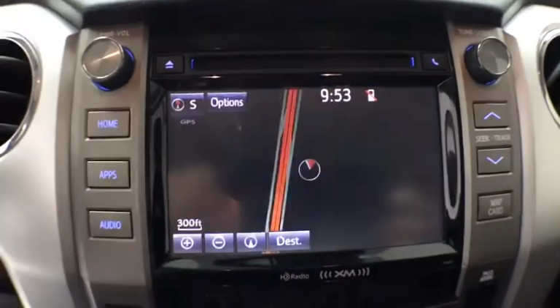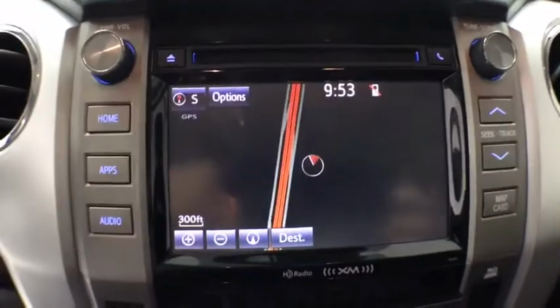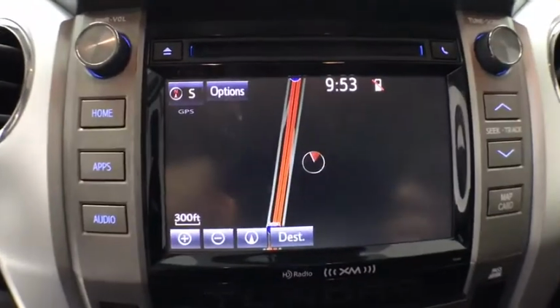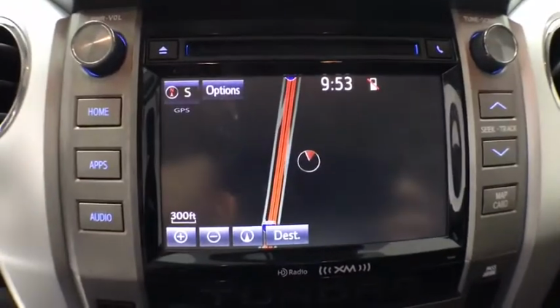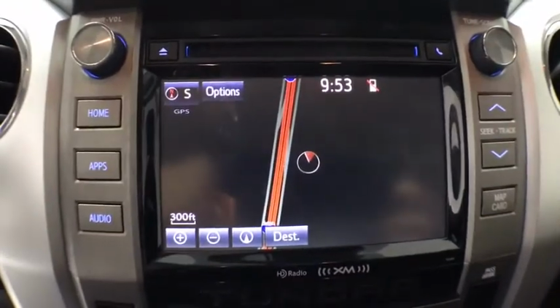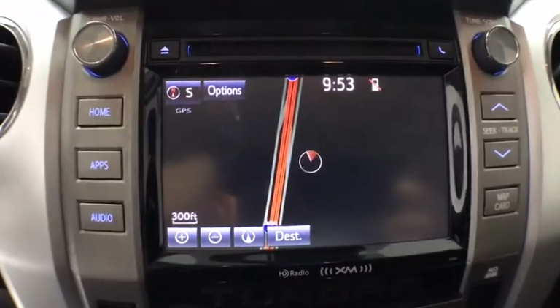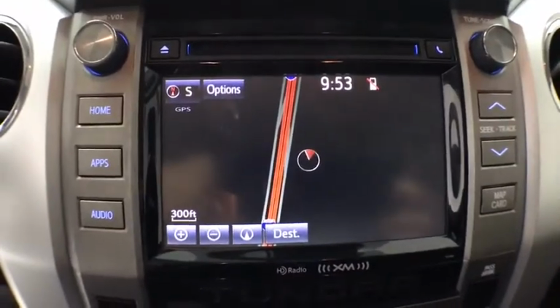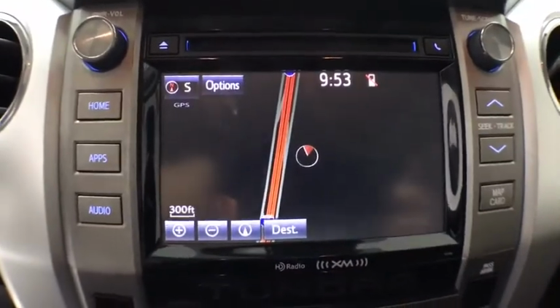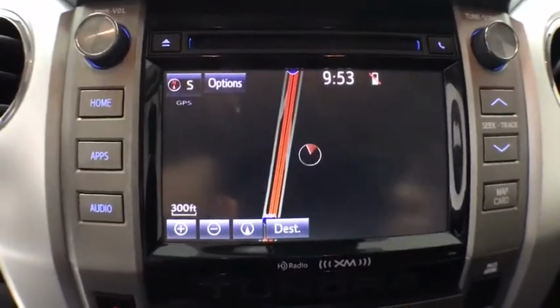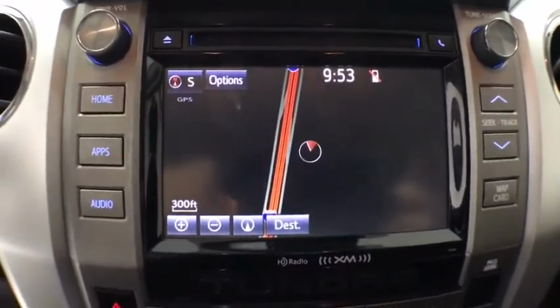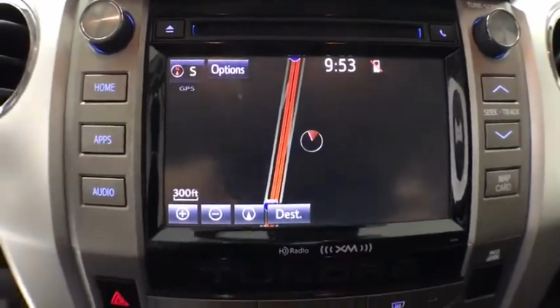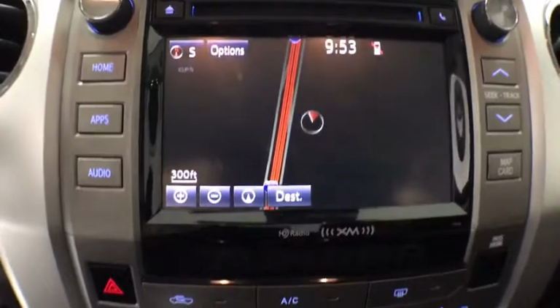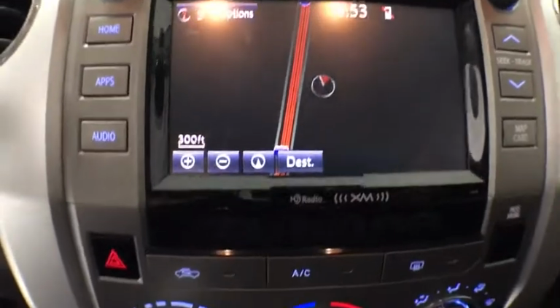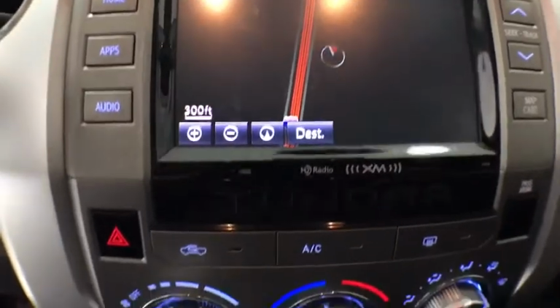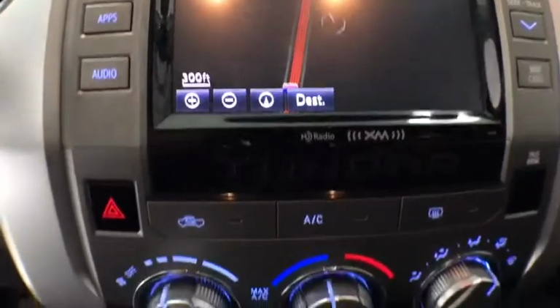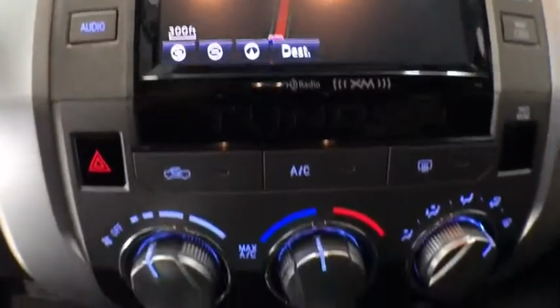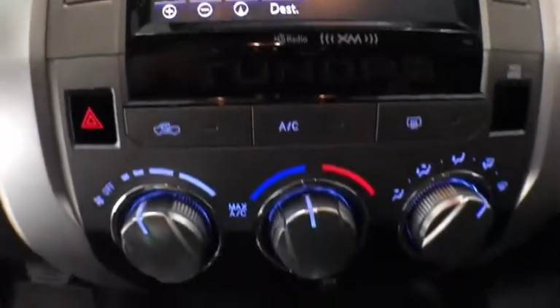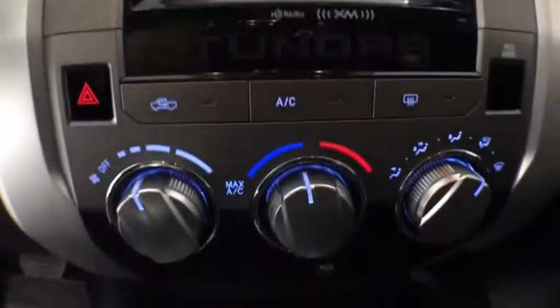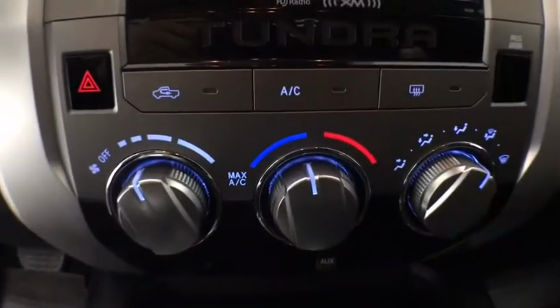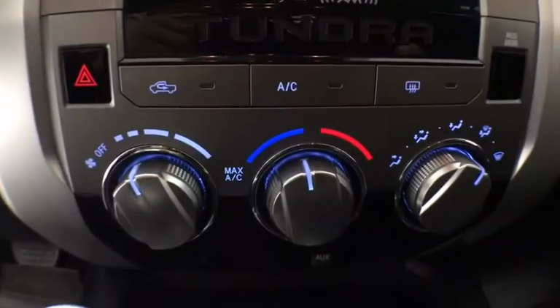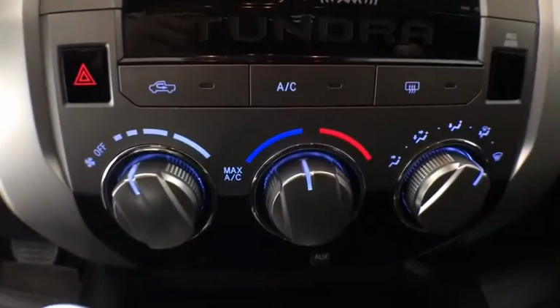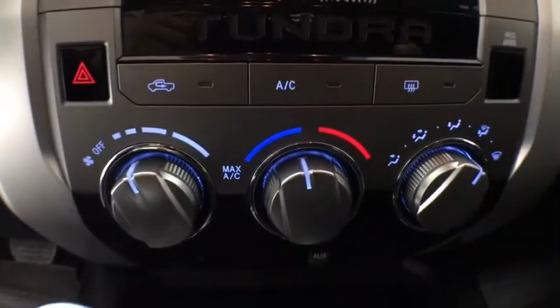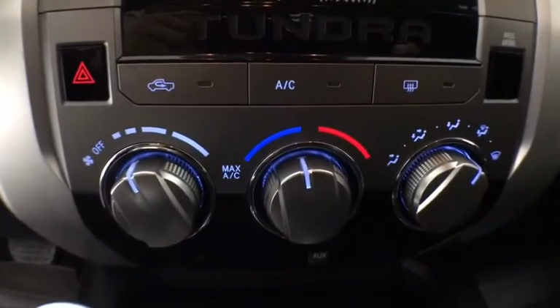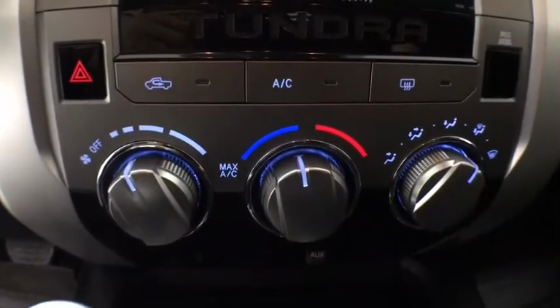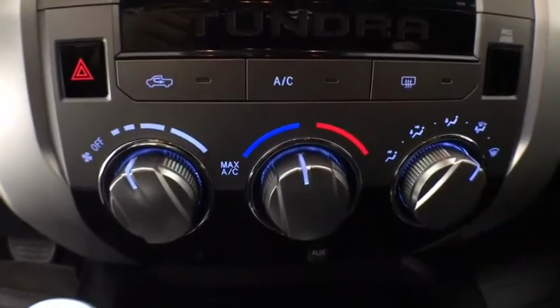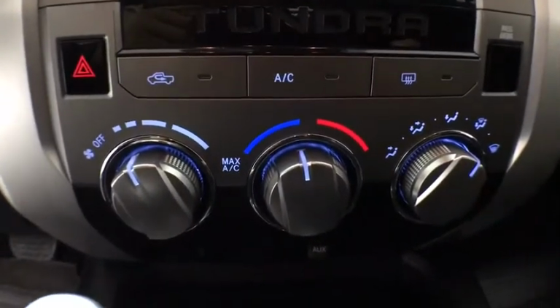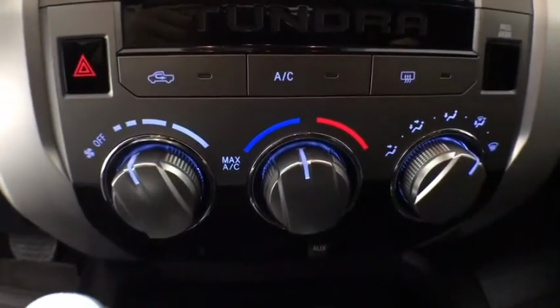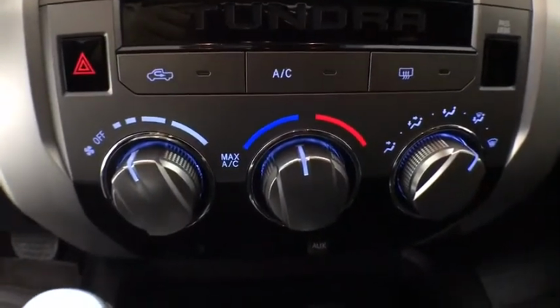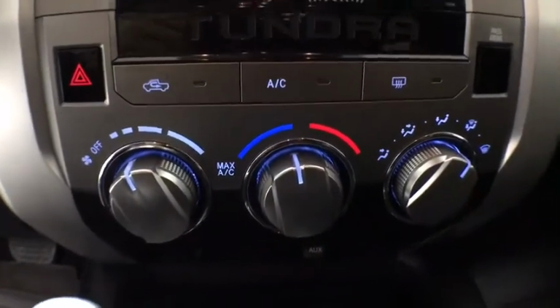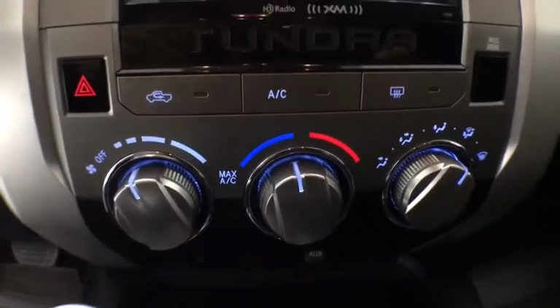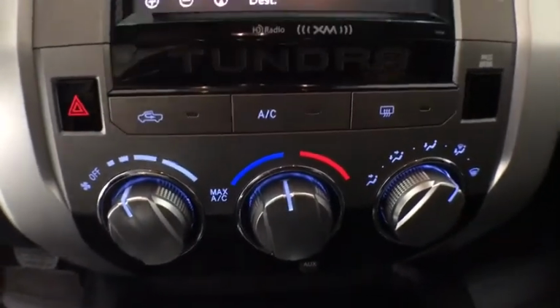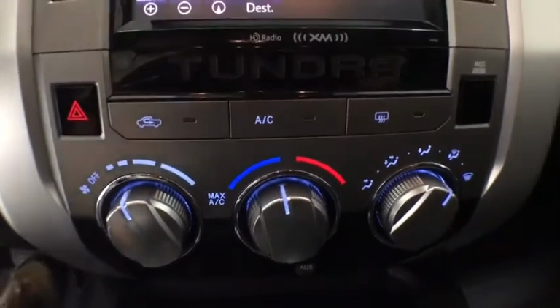Overhead console, tachometer, panic alarm. Wouldn't you look great in this vehicle? Stop in today and see for yourself.